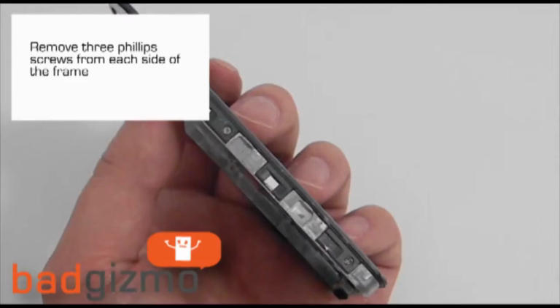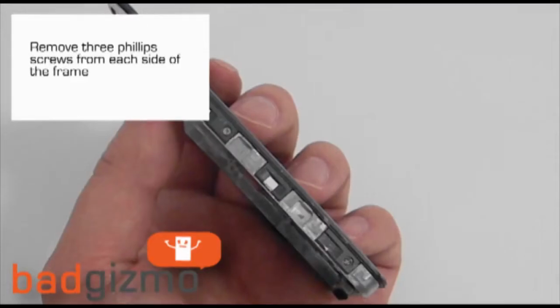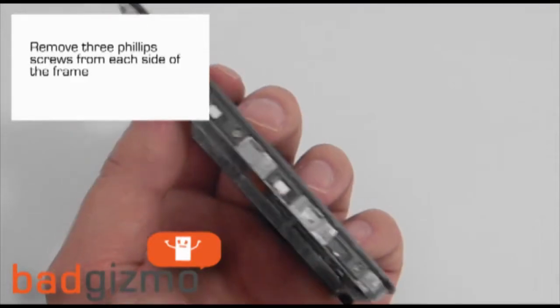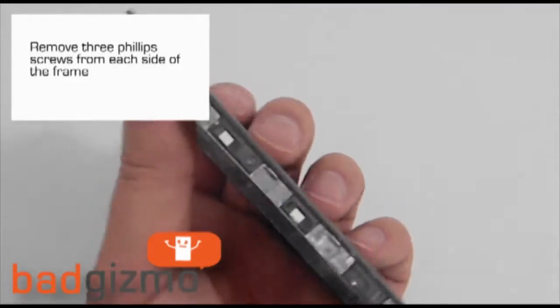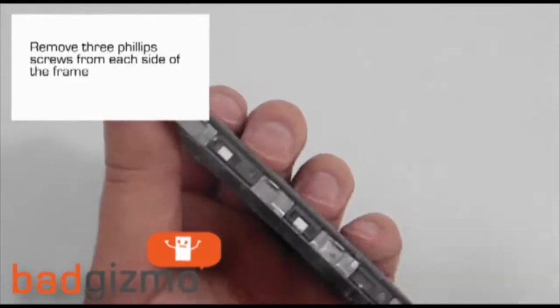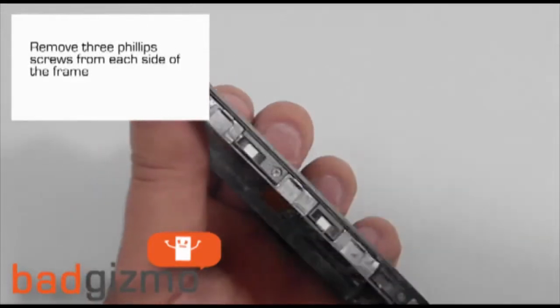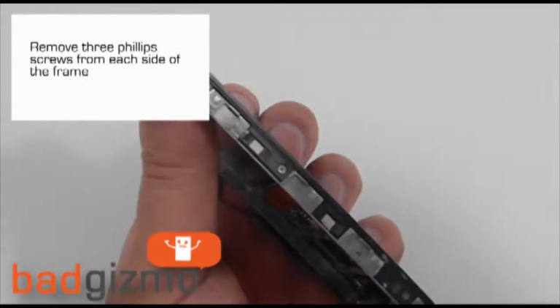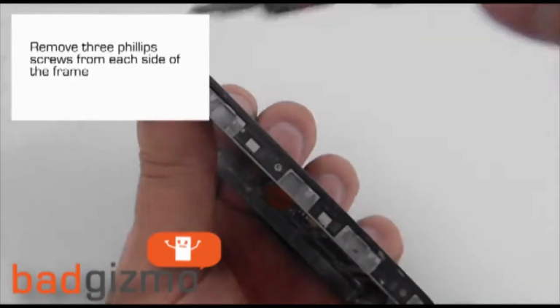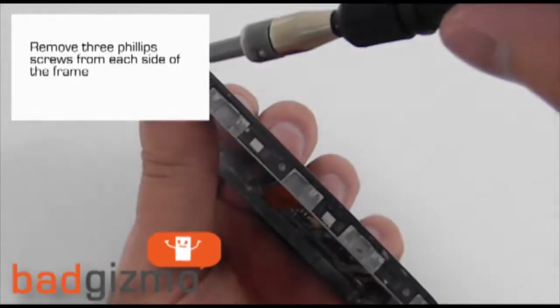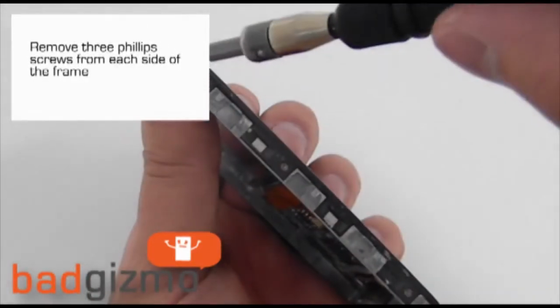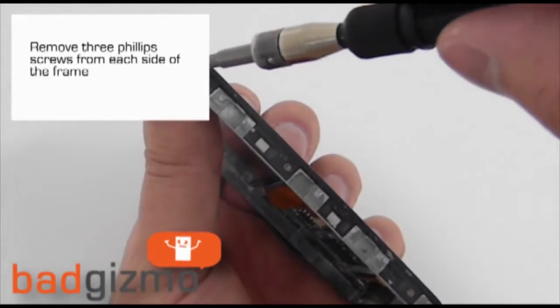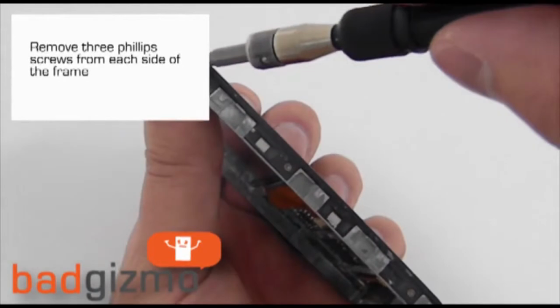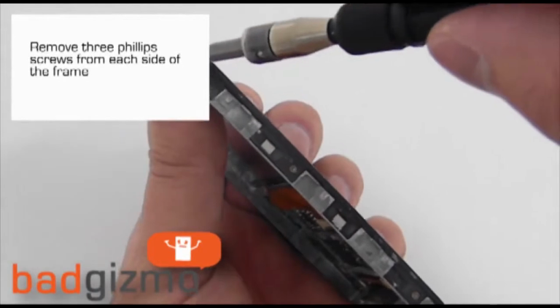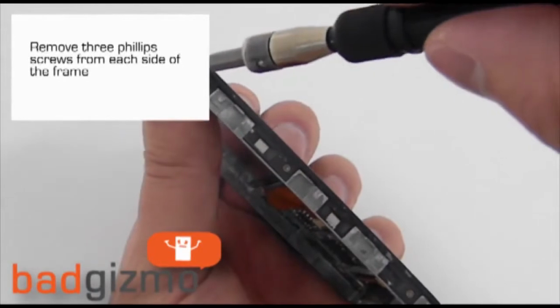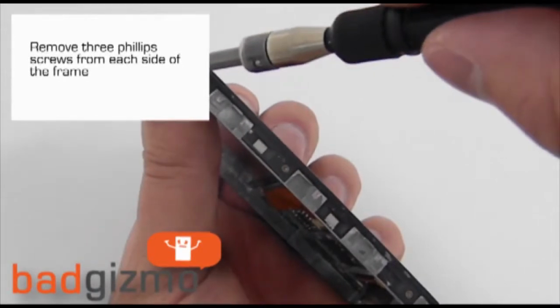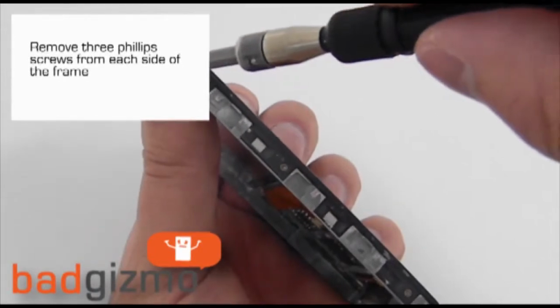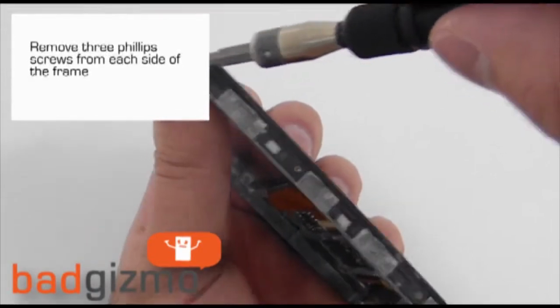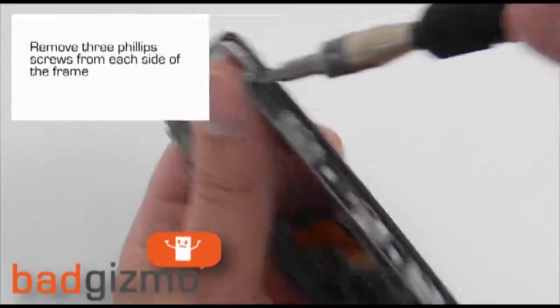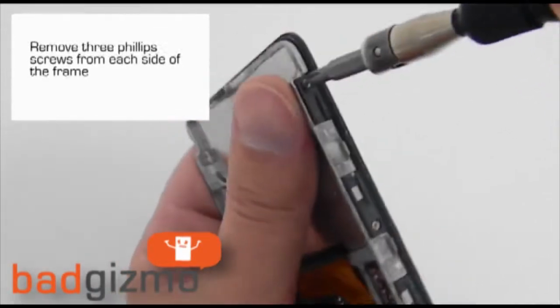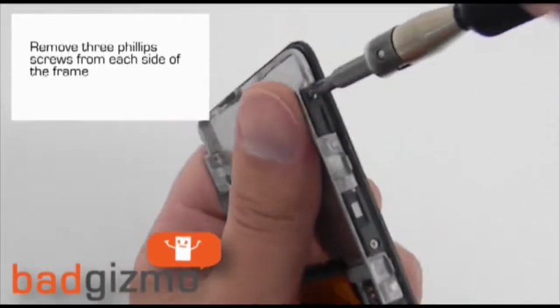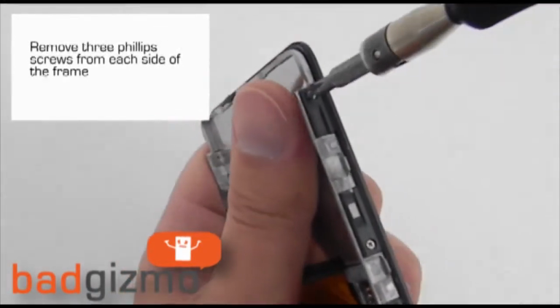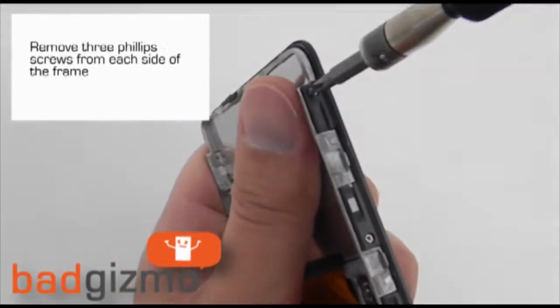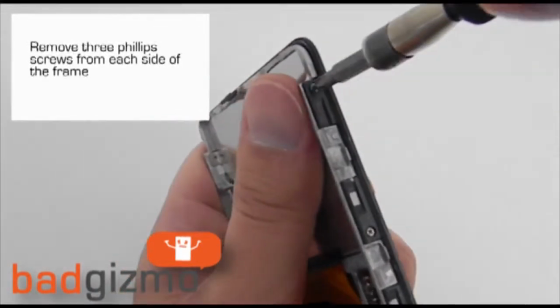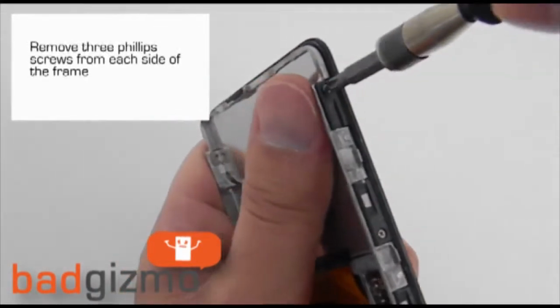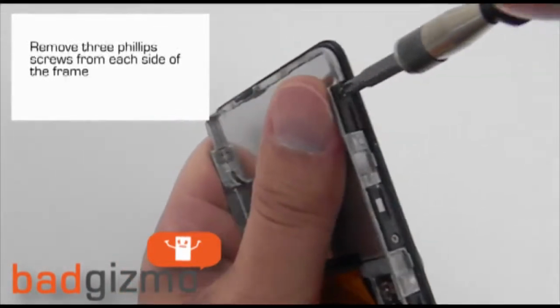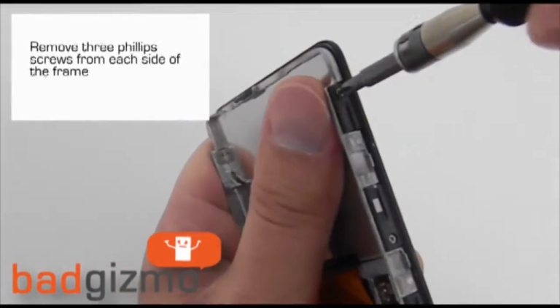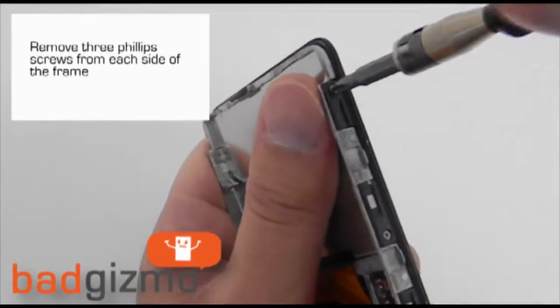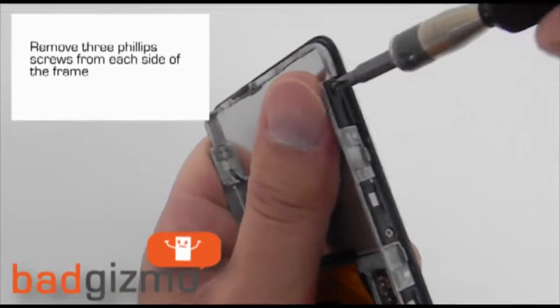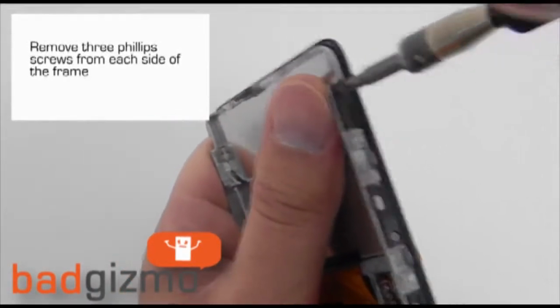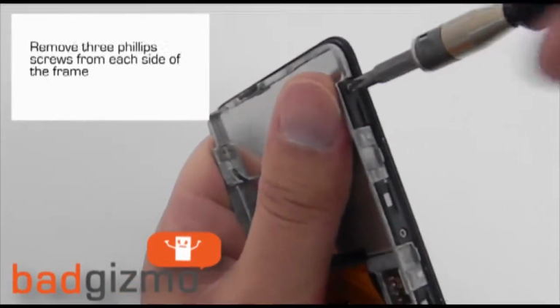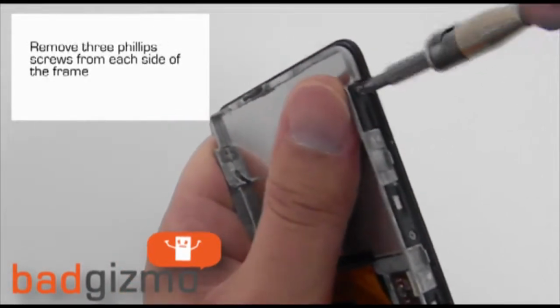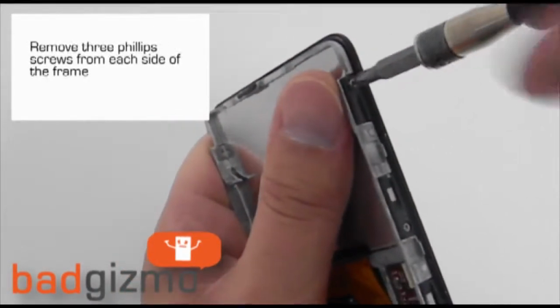Remove the six Phillips screws from the frame — there are three screws located on each side of the frame.